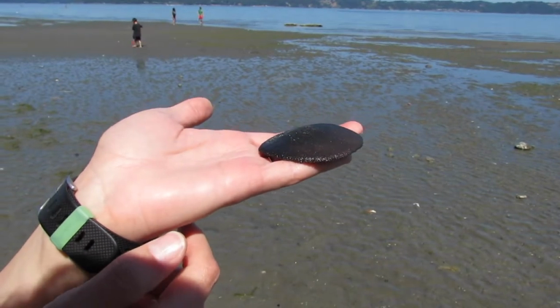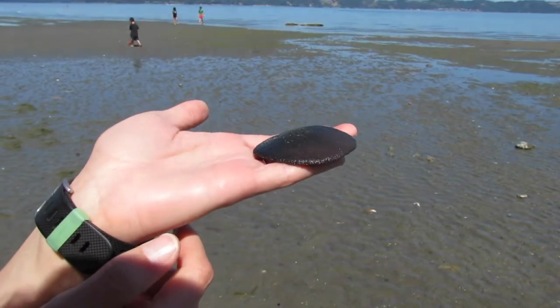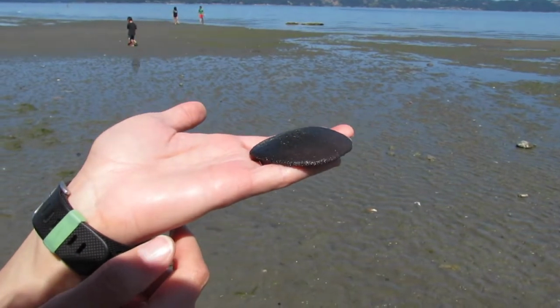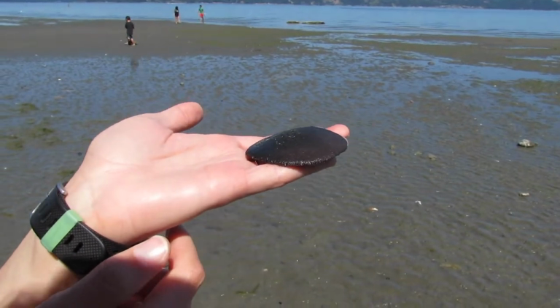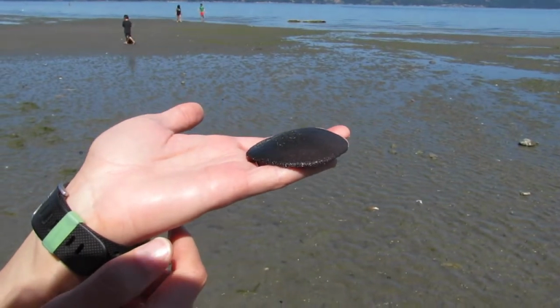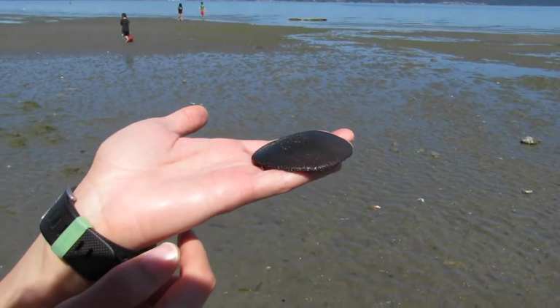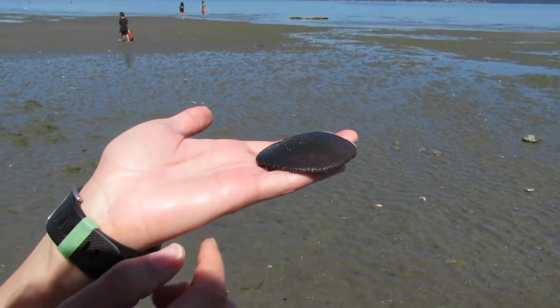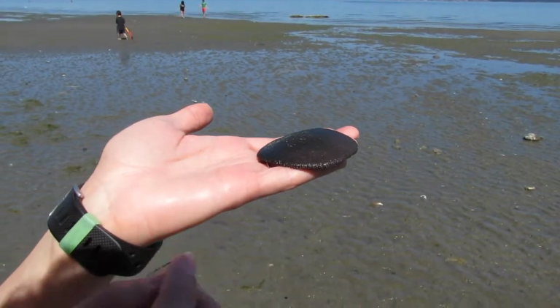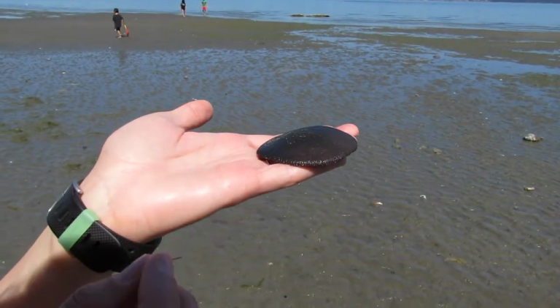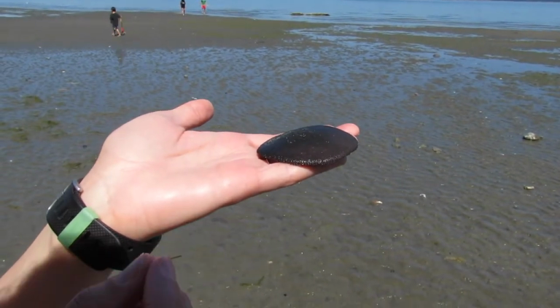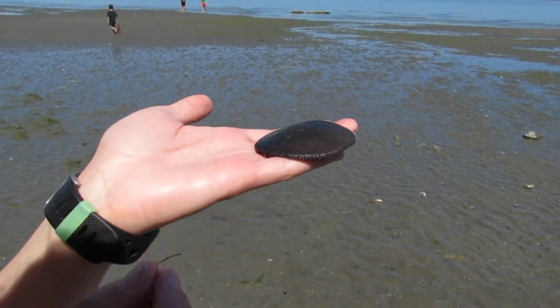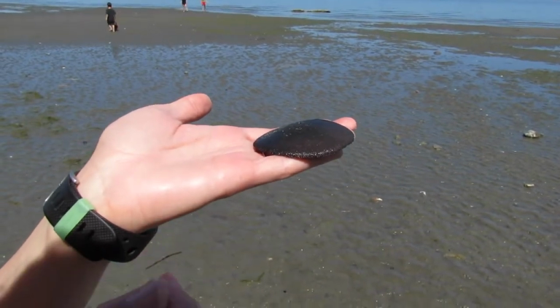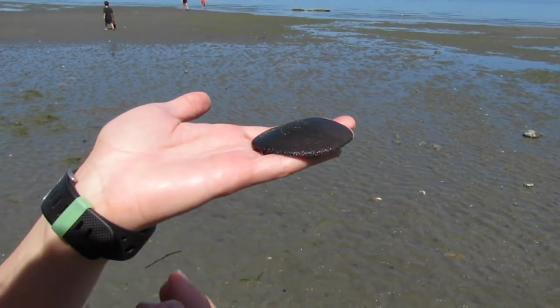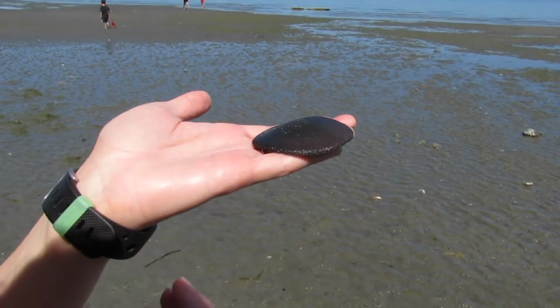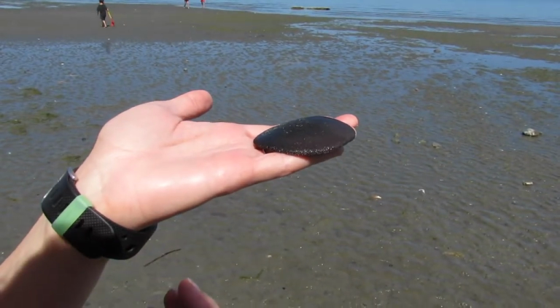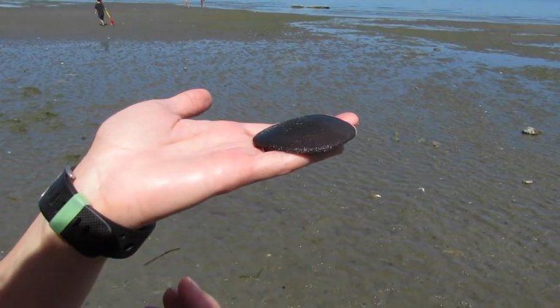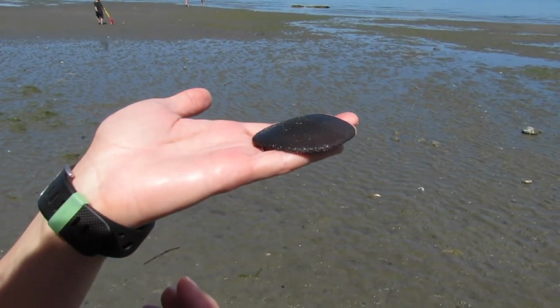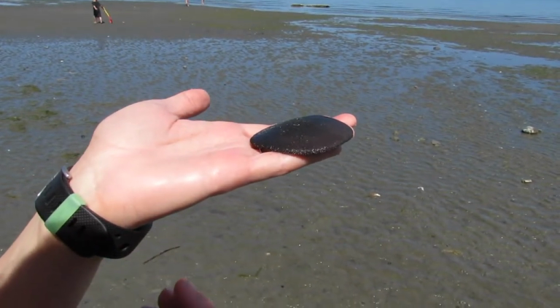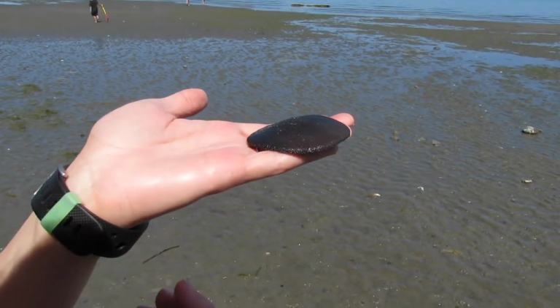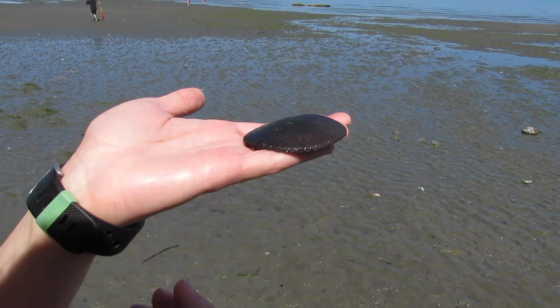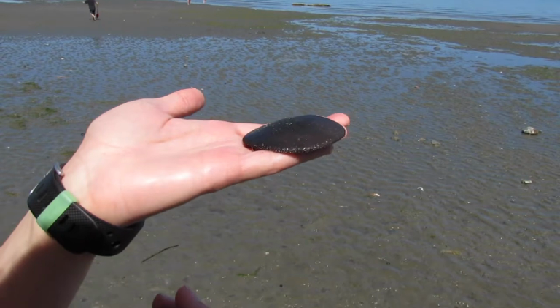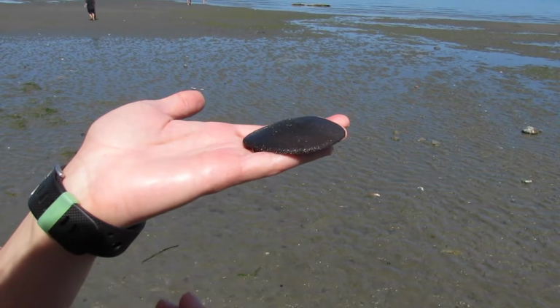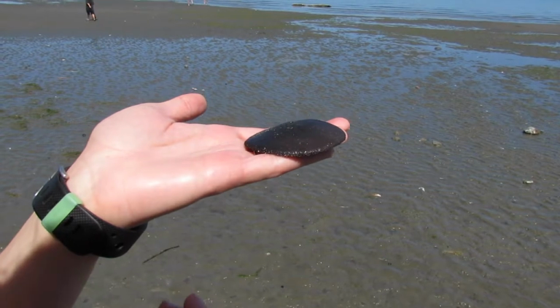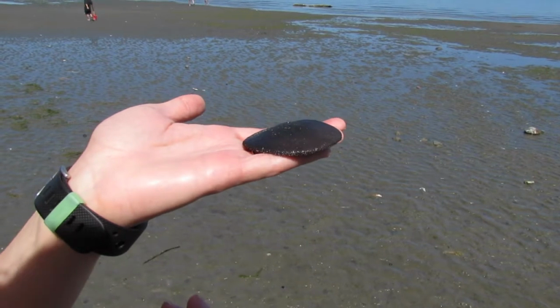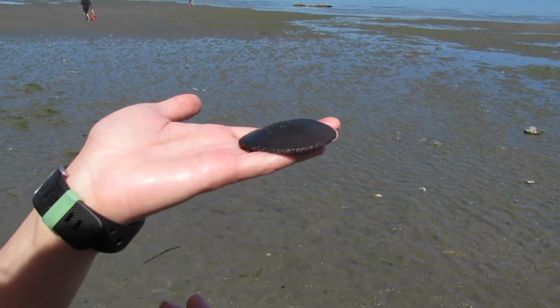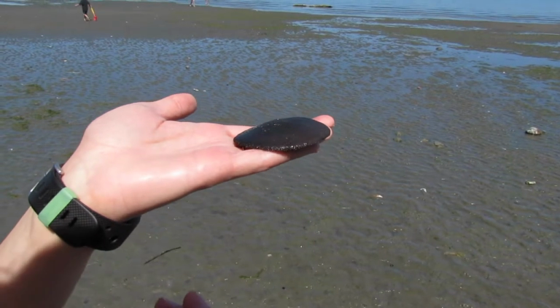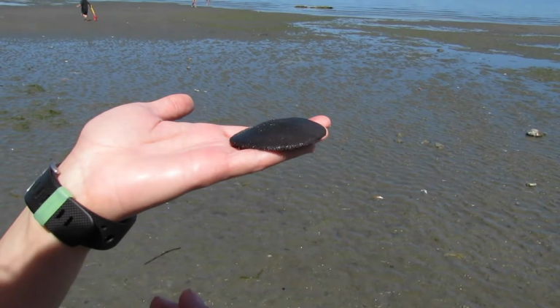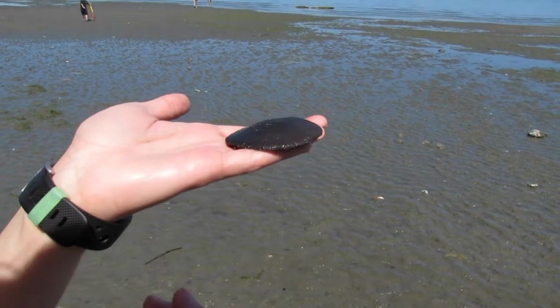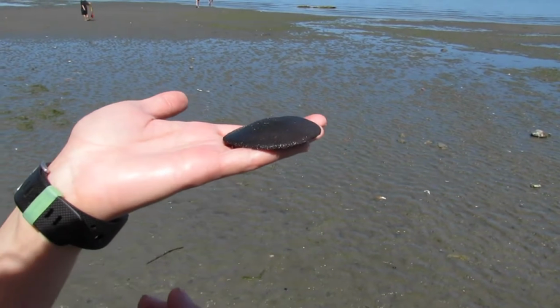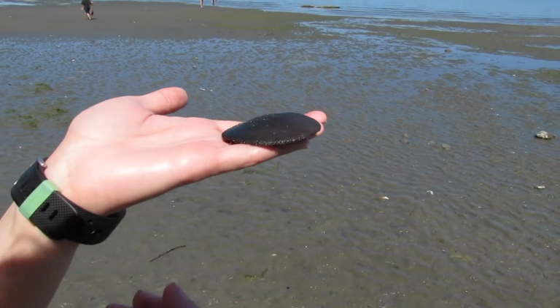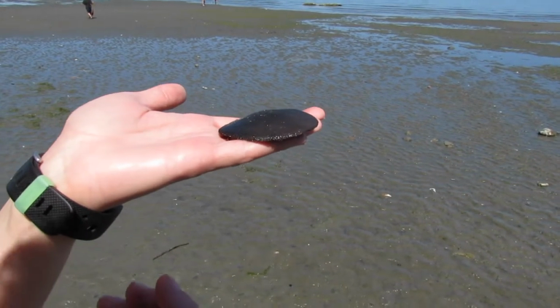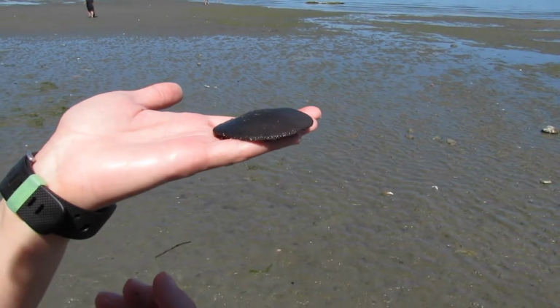I can feel them undulating on my hand. I'm going to go put them back in the water so they won't die.